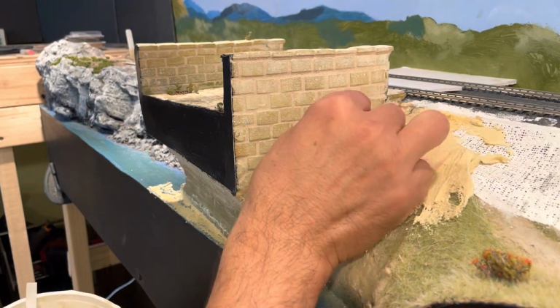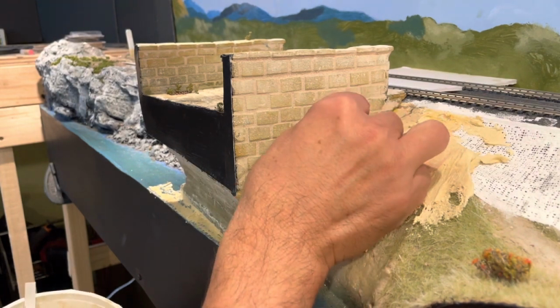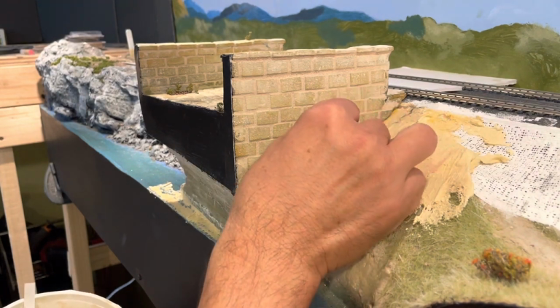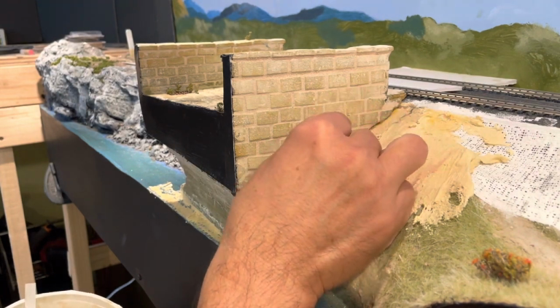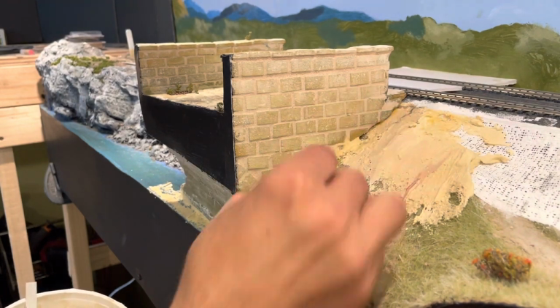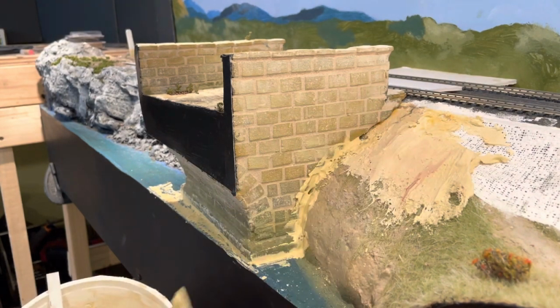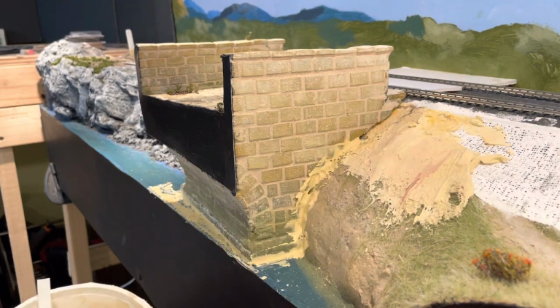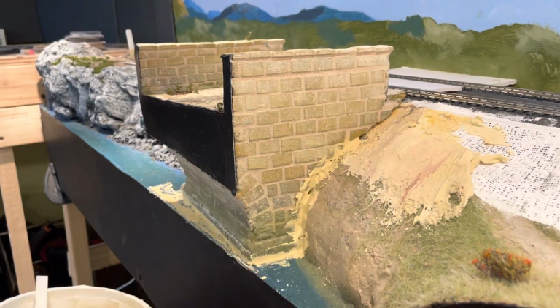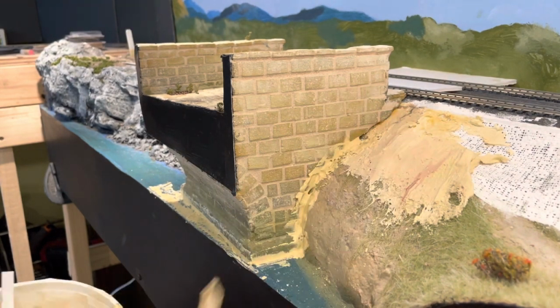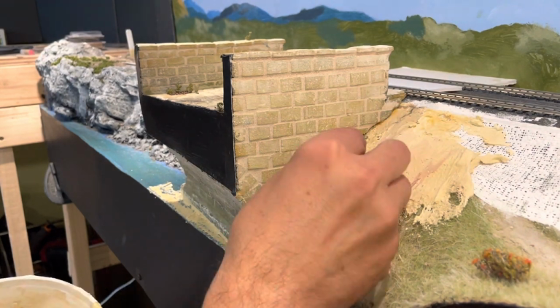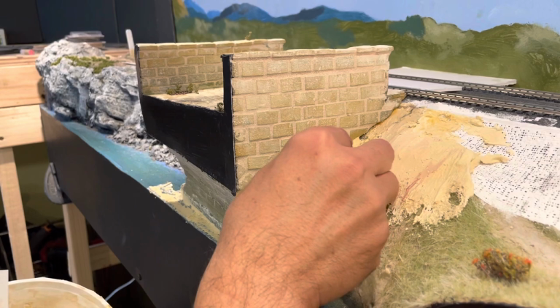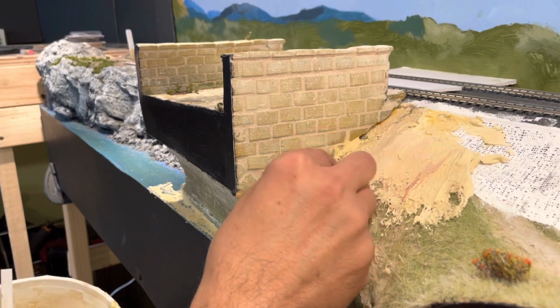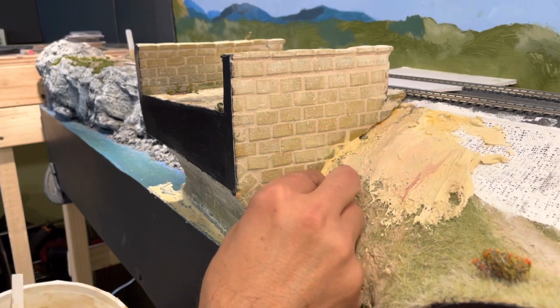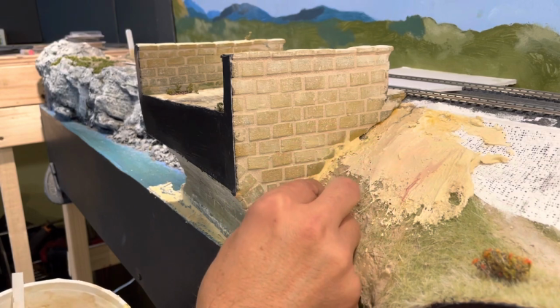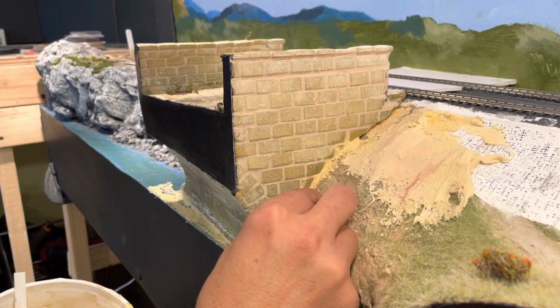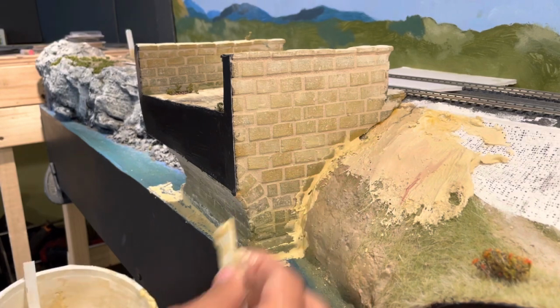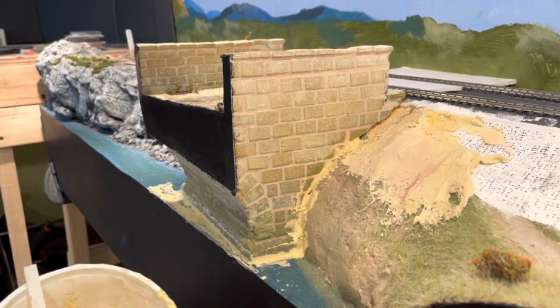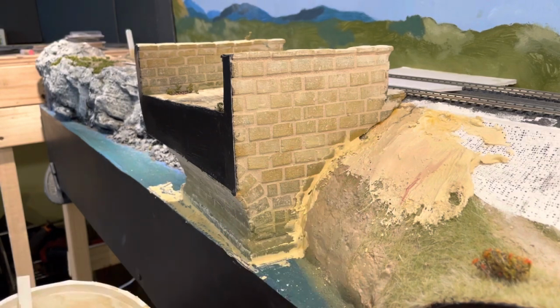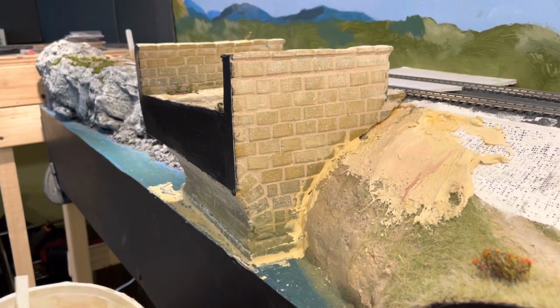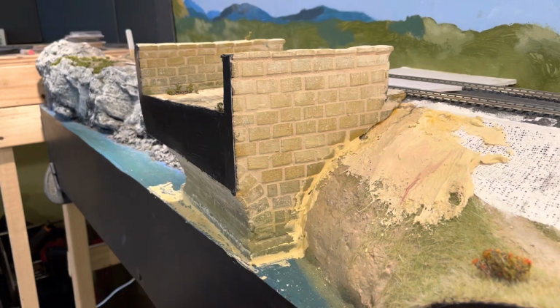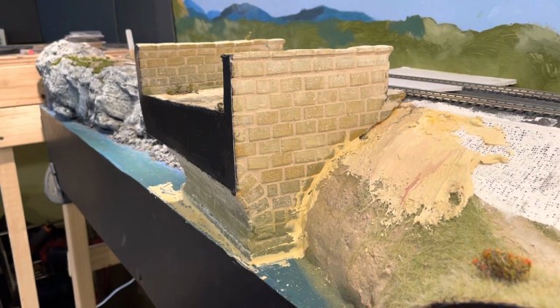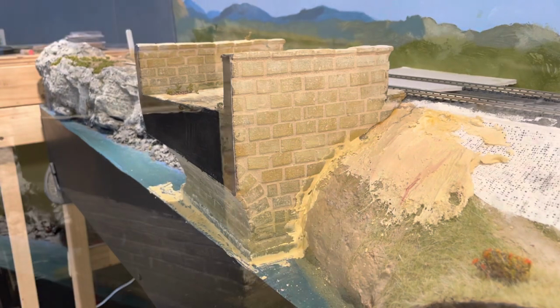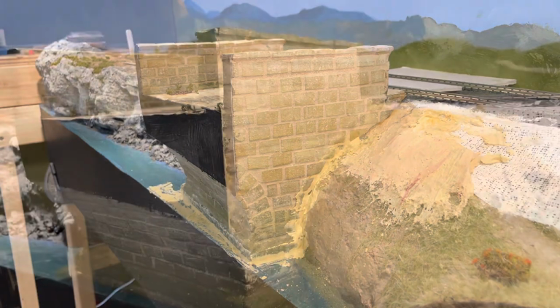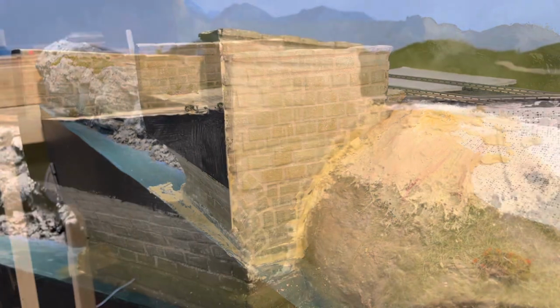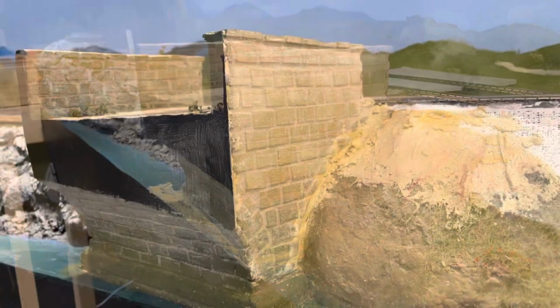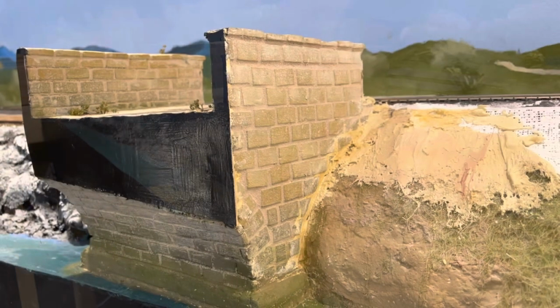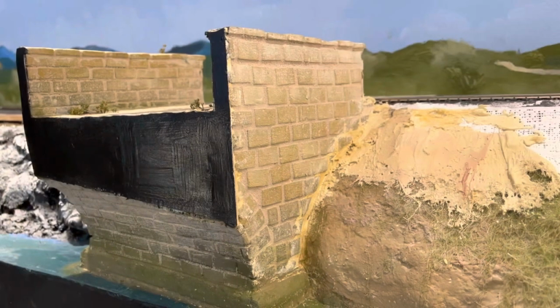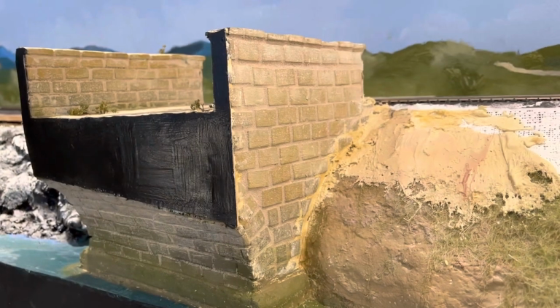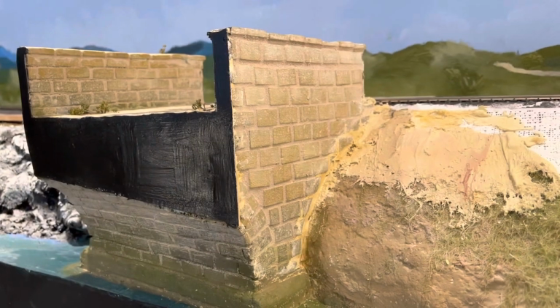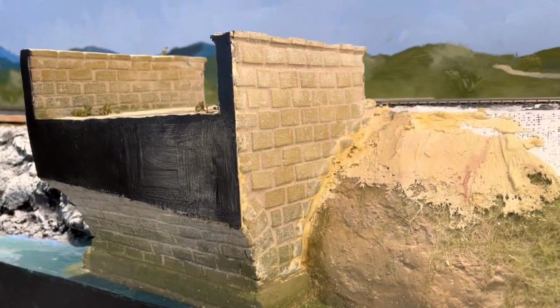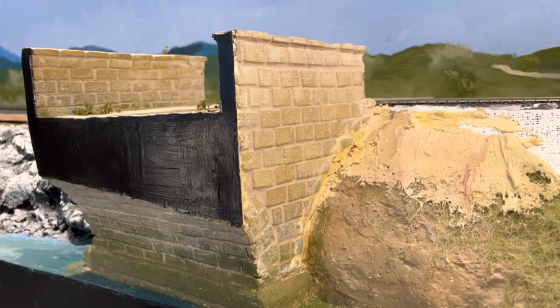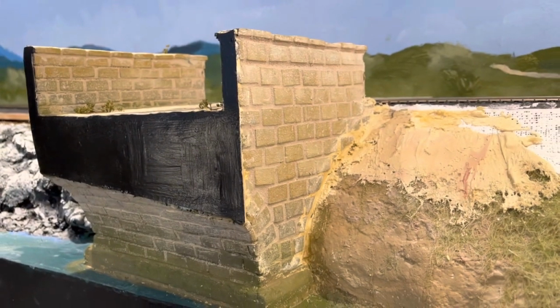Well, that's it folks — the bridge is done. I'll leave you with a little video showing a walkthrough of the bridge.